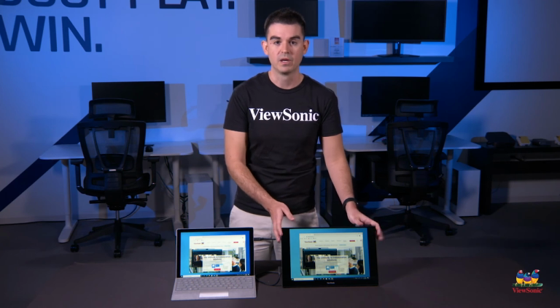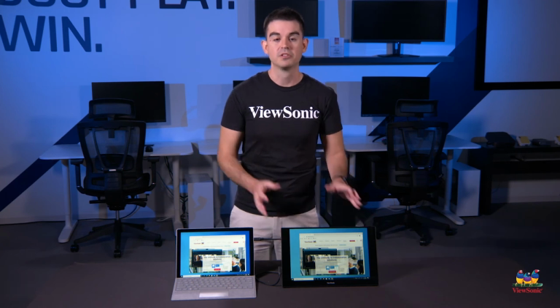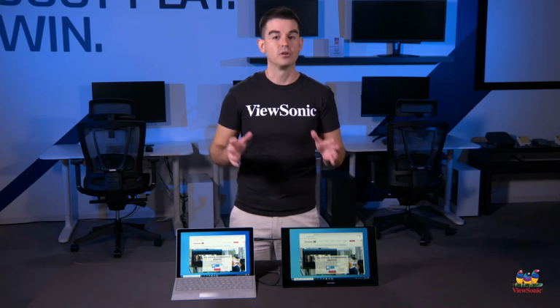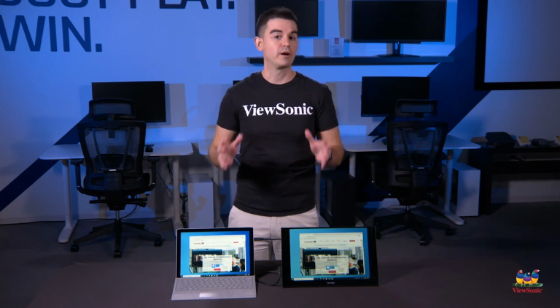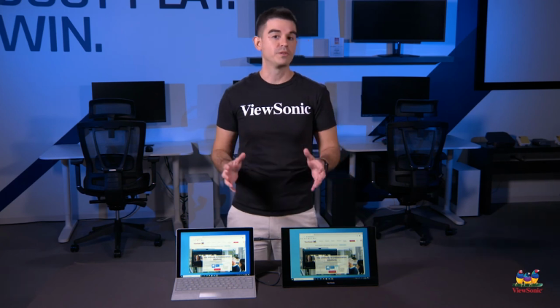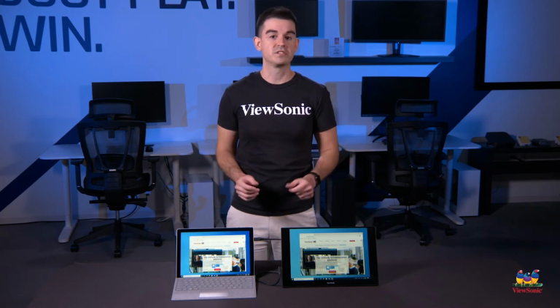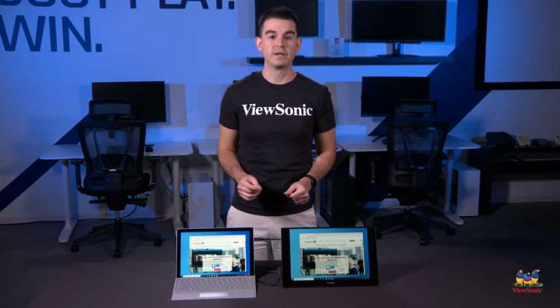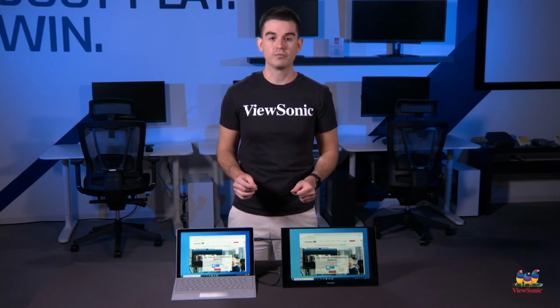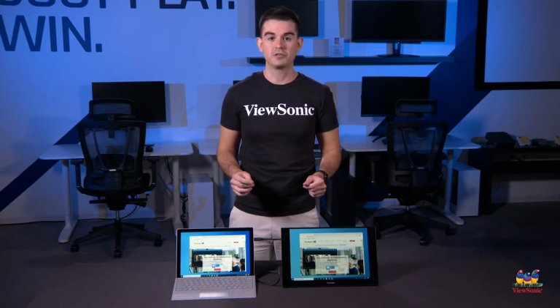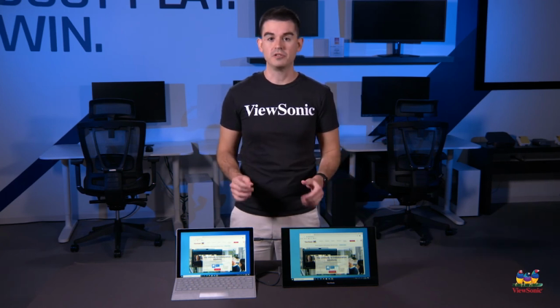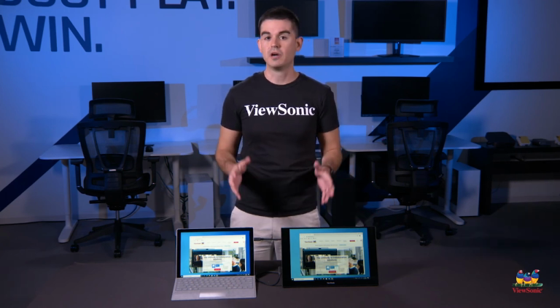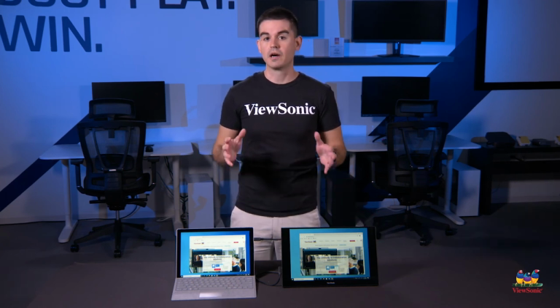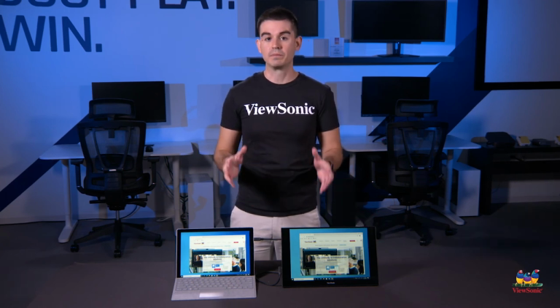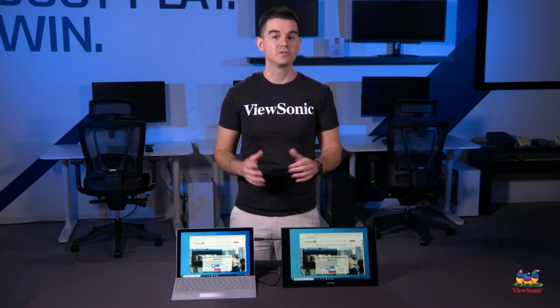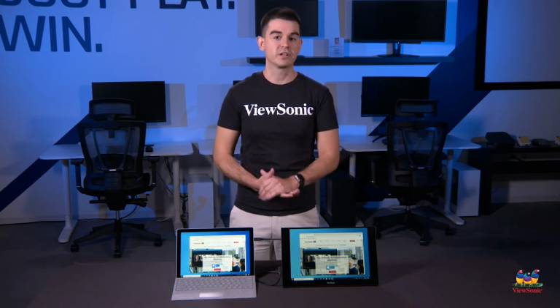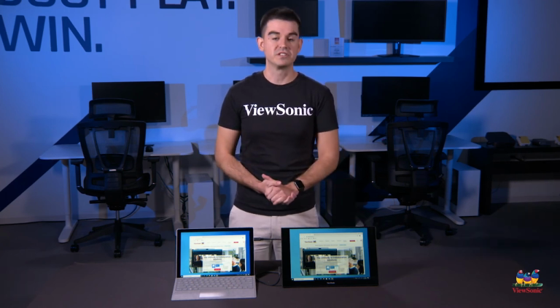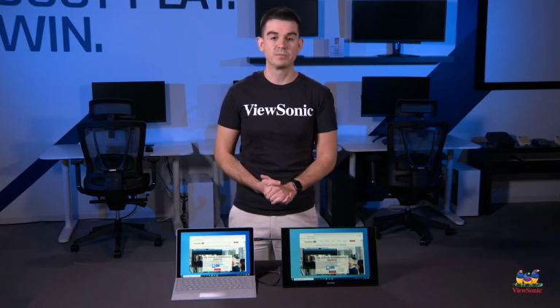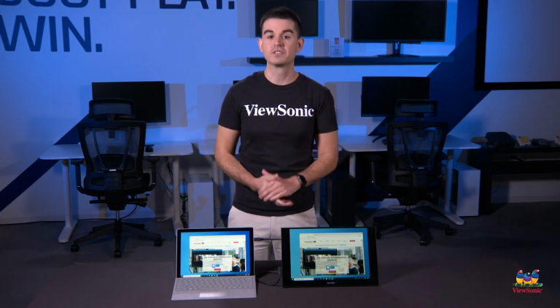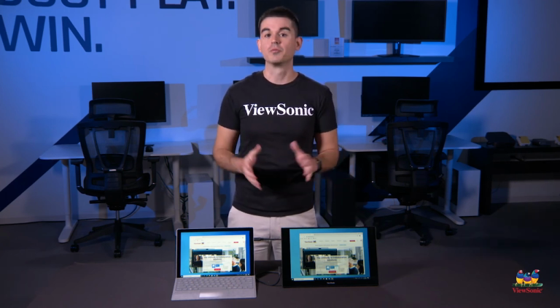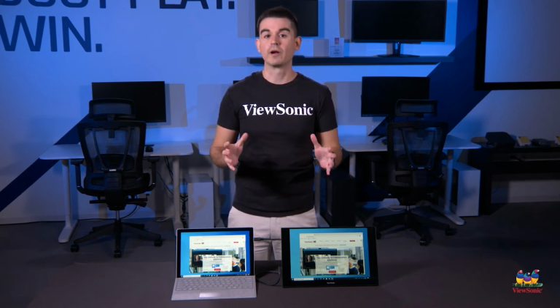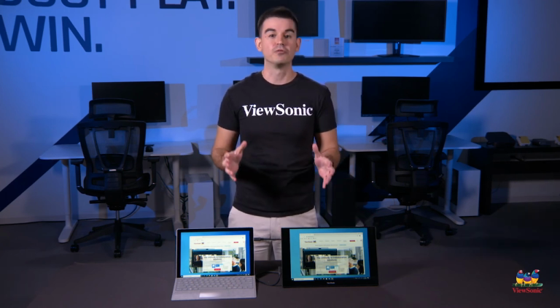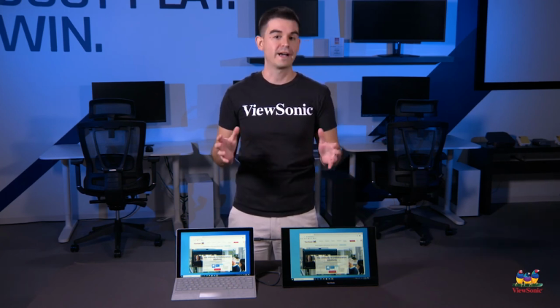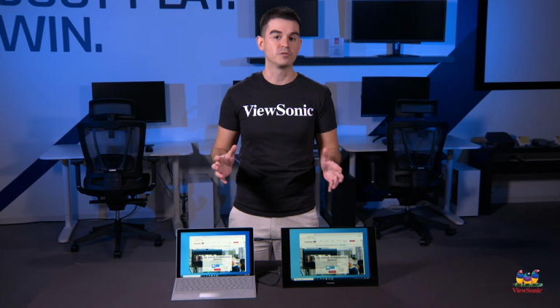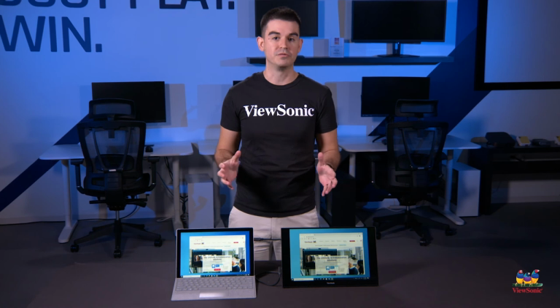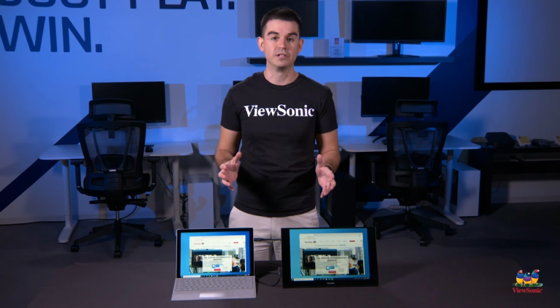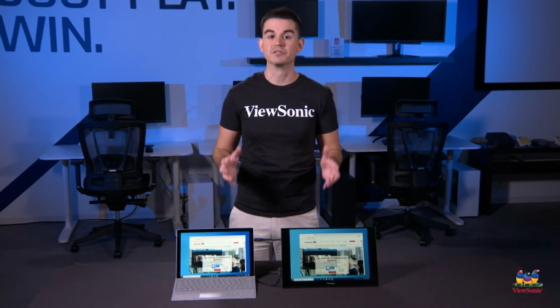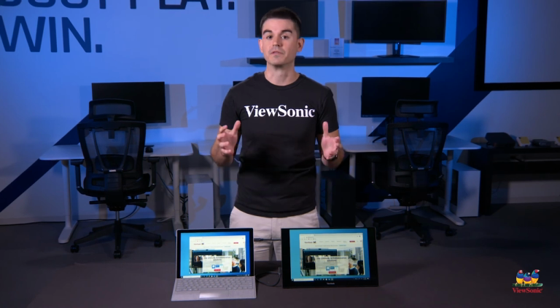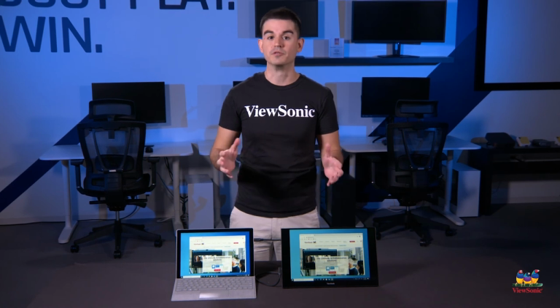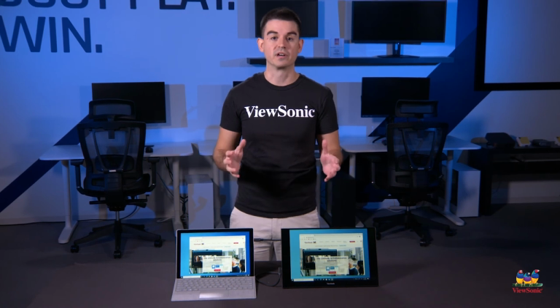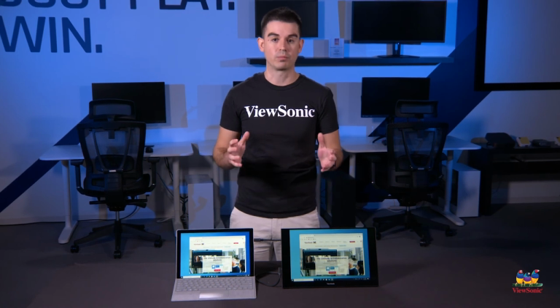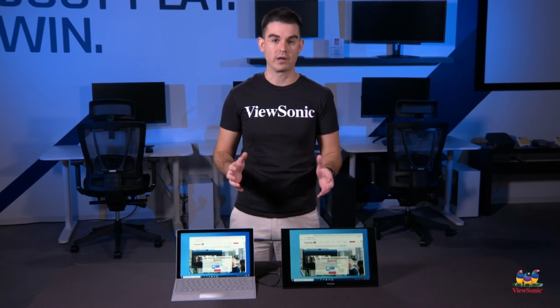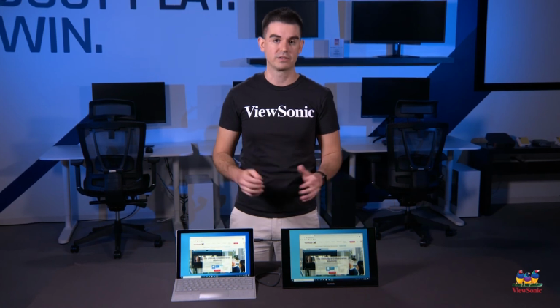I hope this has been helpful to you. Please watch this space for more helpful how-to videos on ViewSonic products.